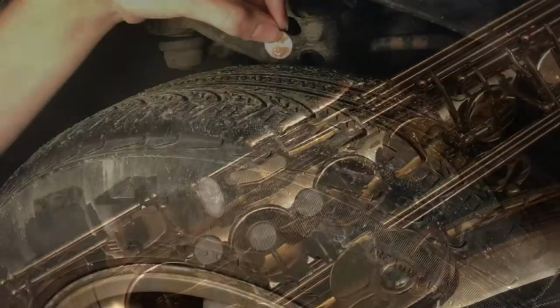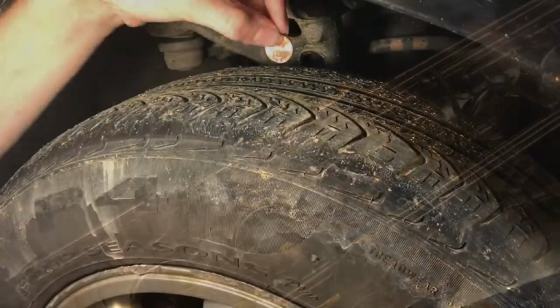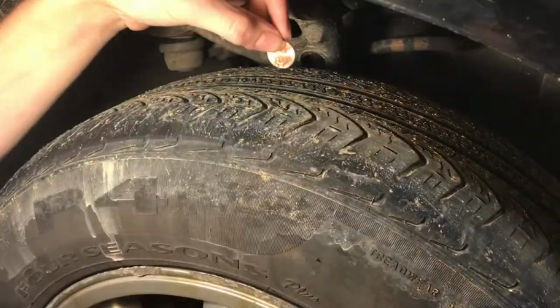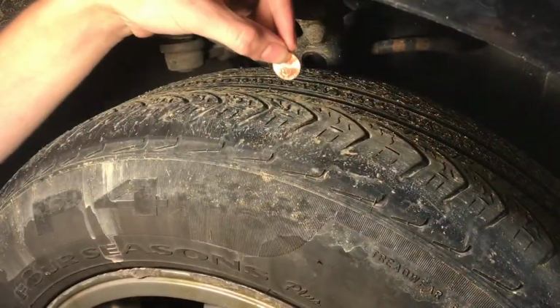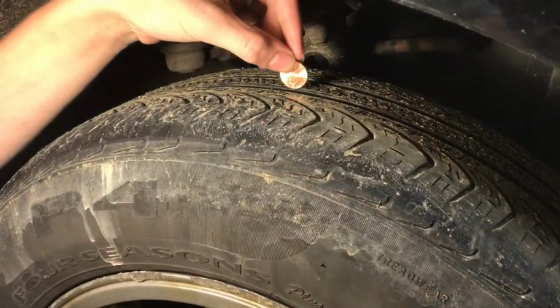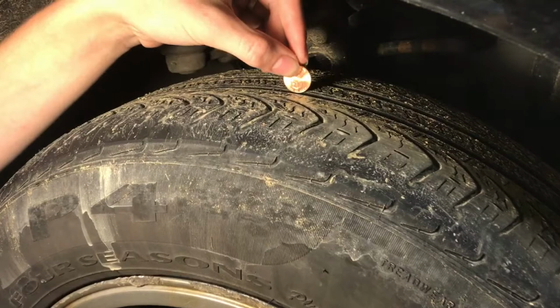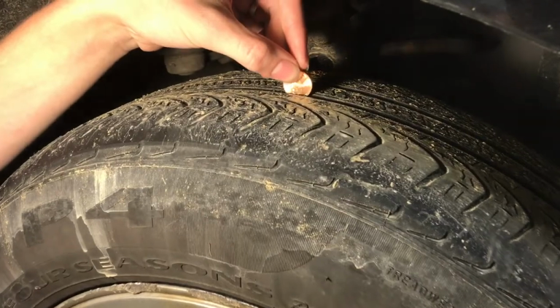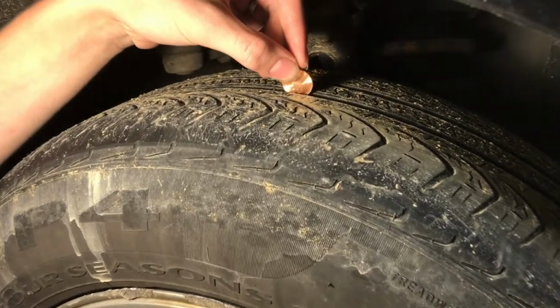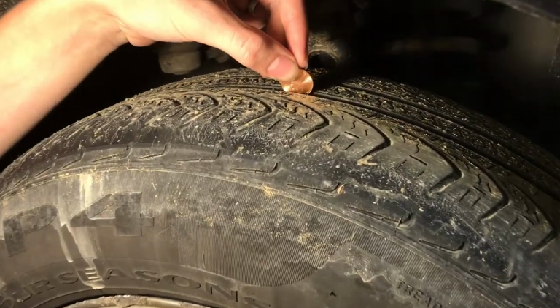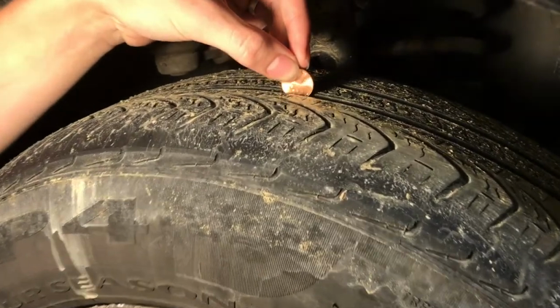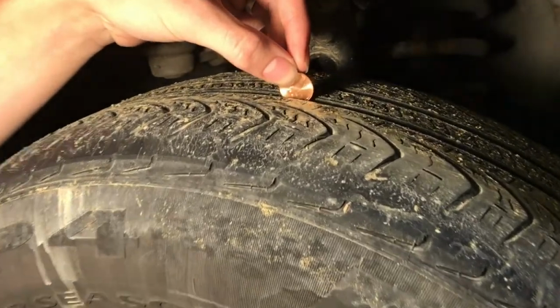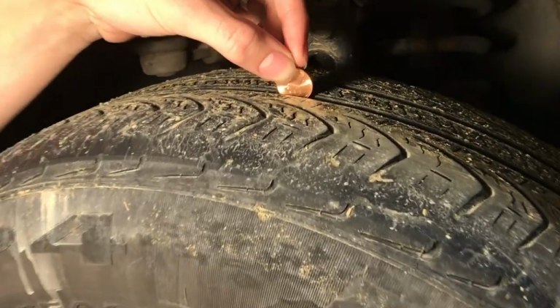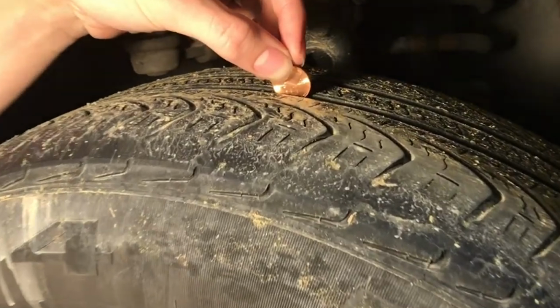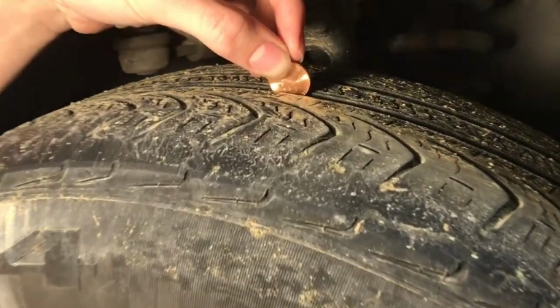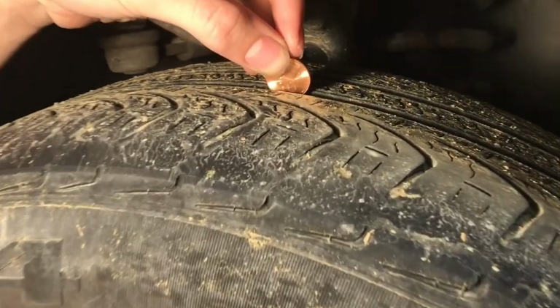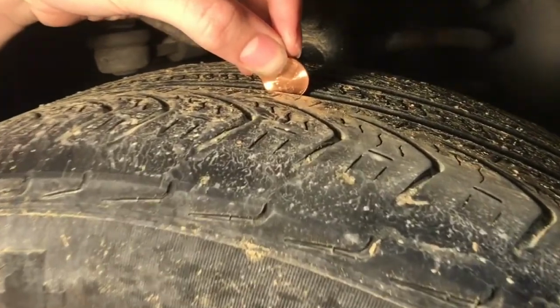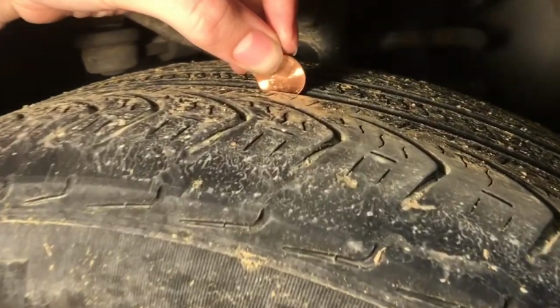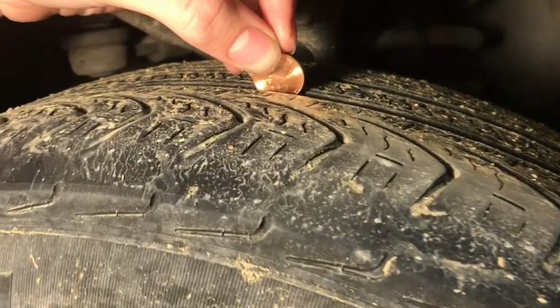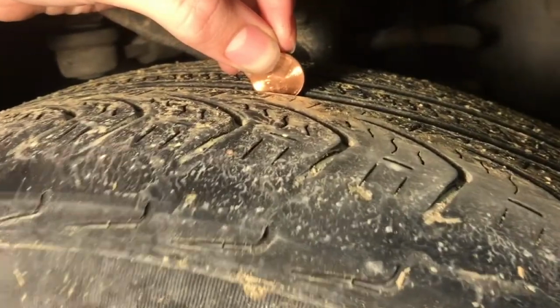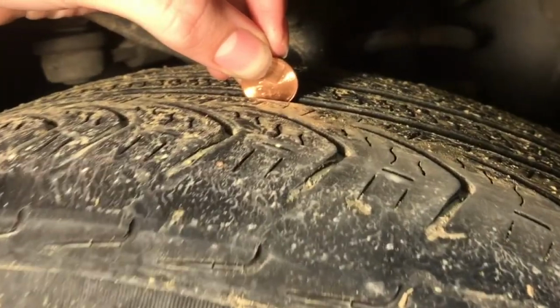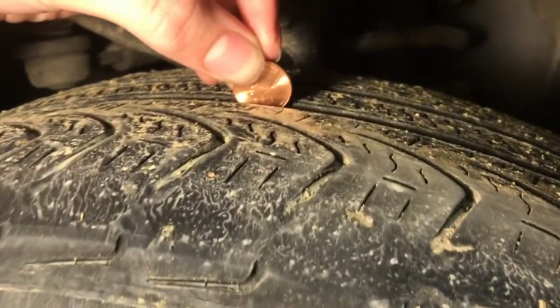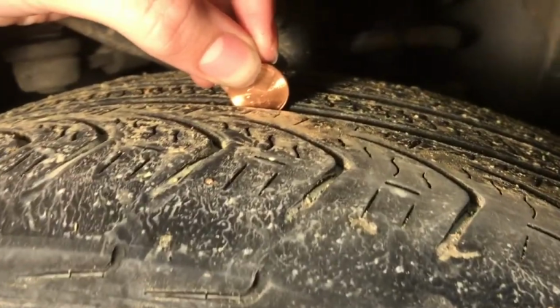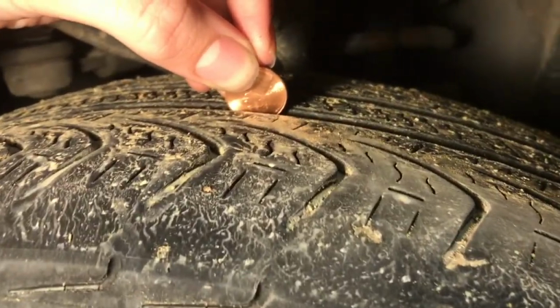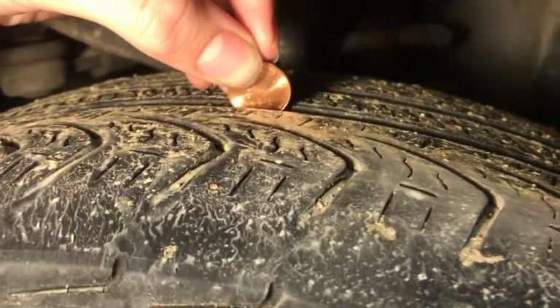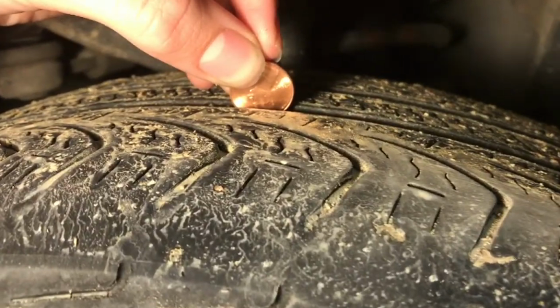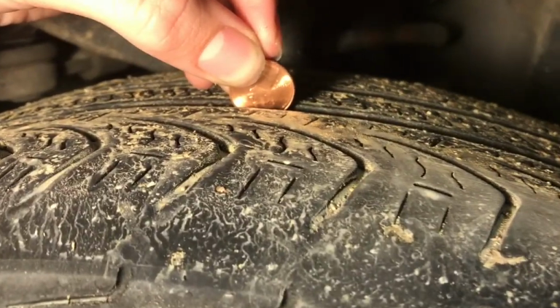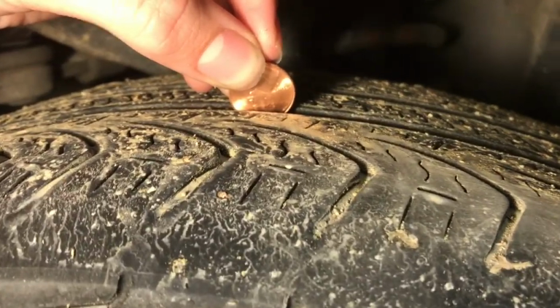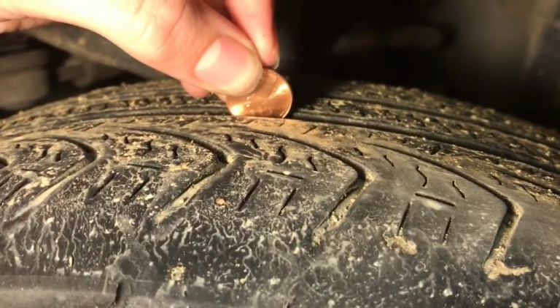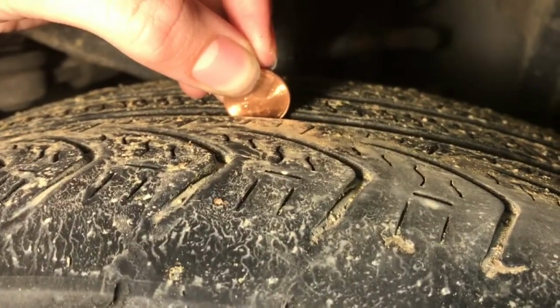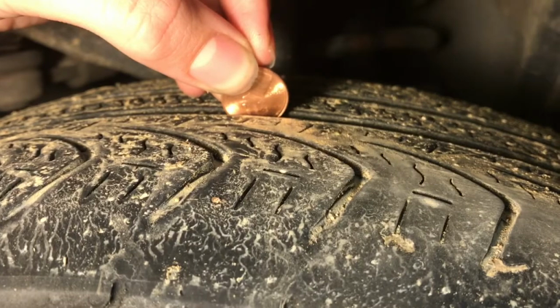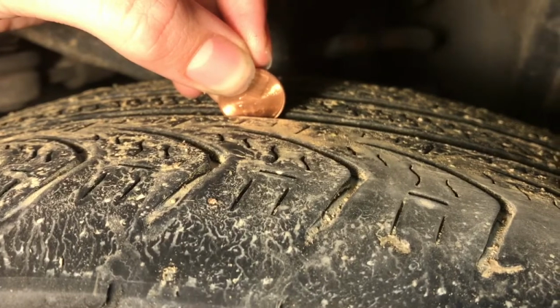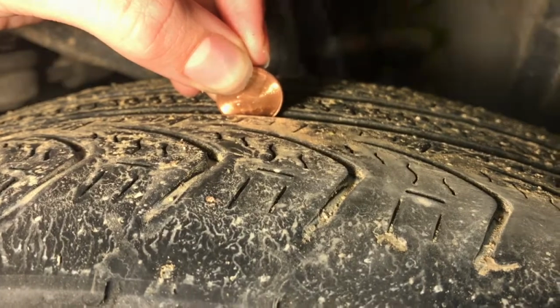Not sure if those tires are going to pass inspection? If the tread covers Lincoln's hair, your tires are good.